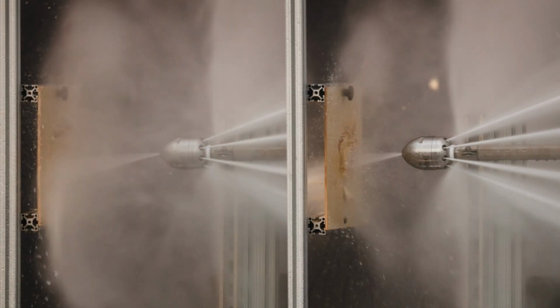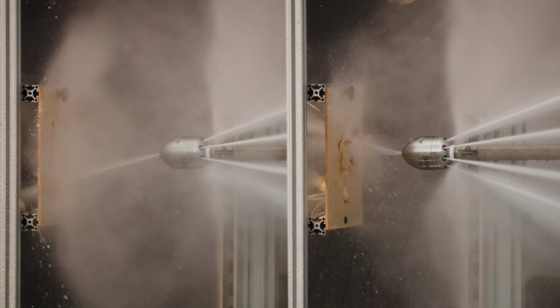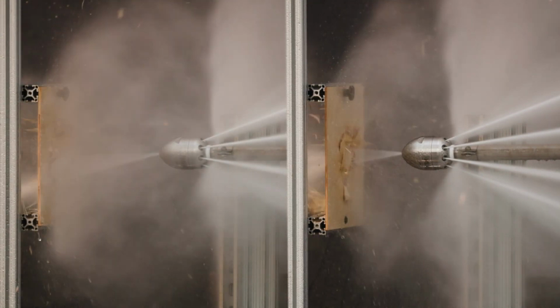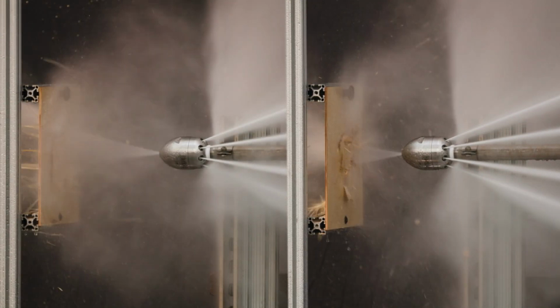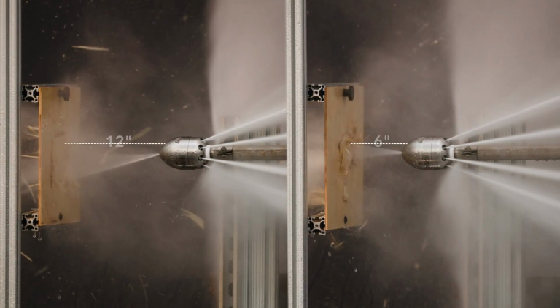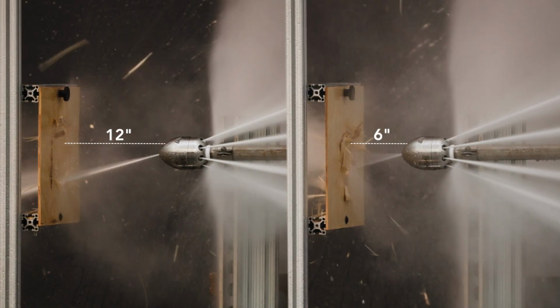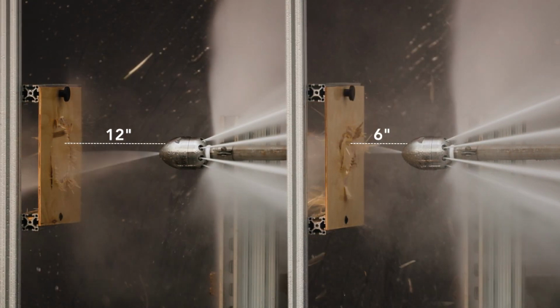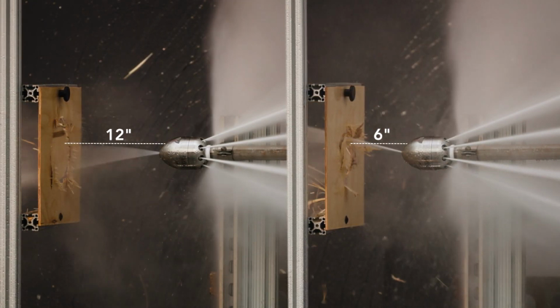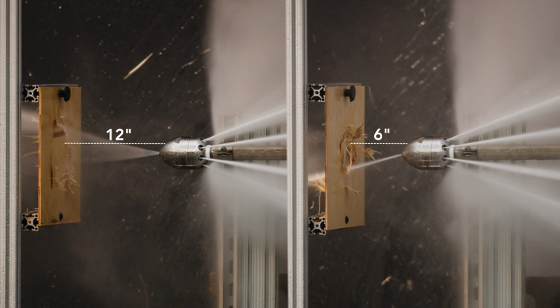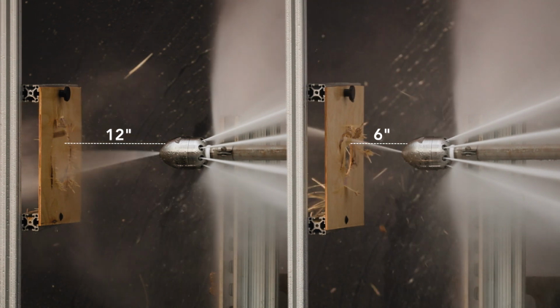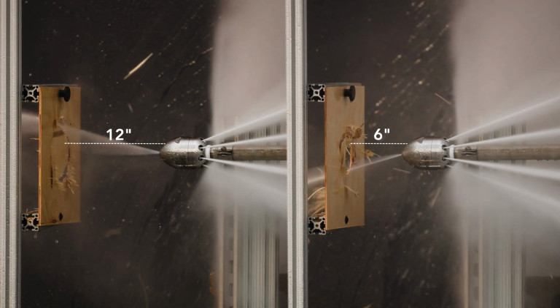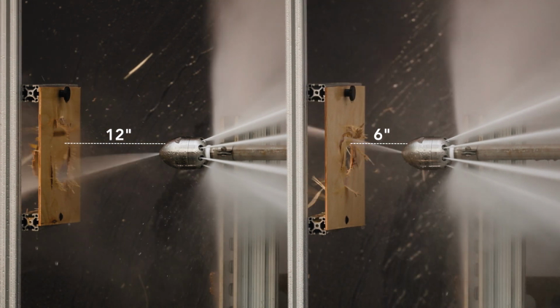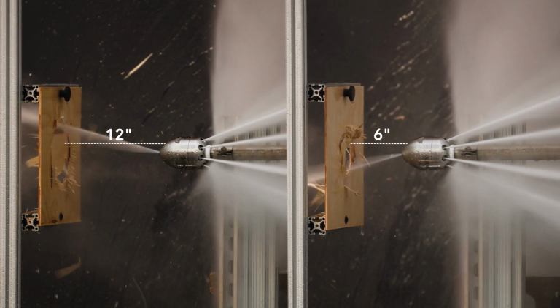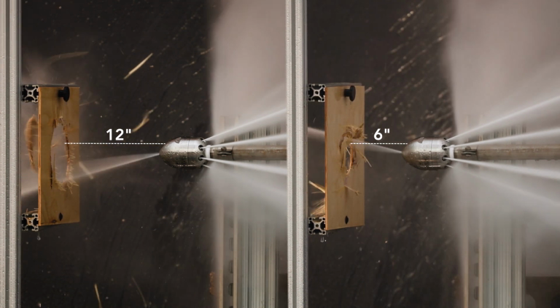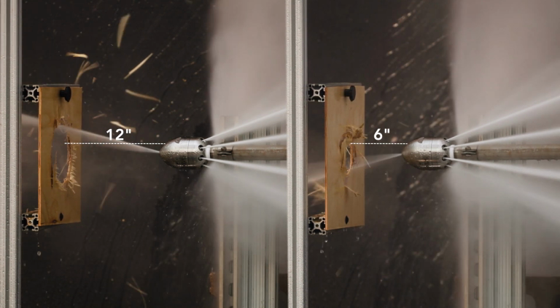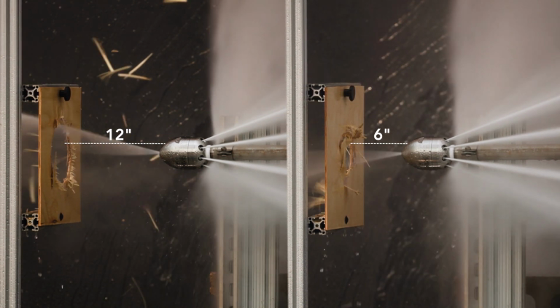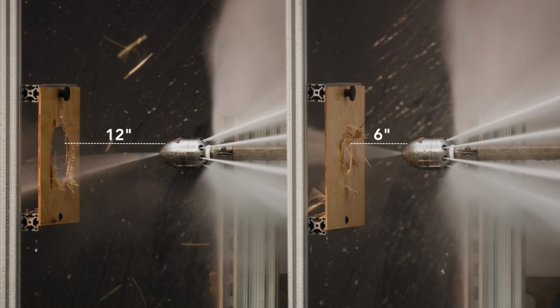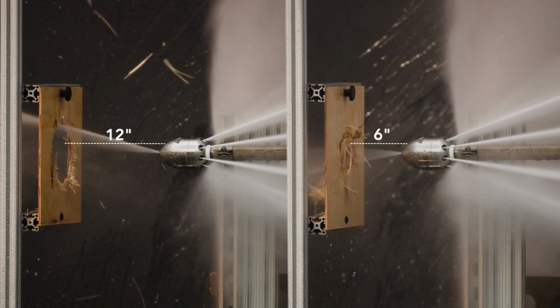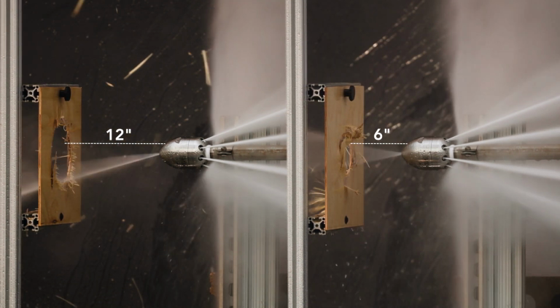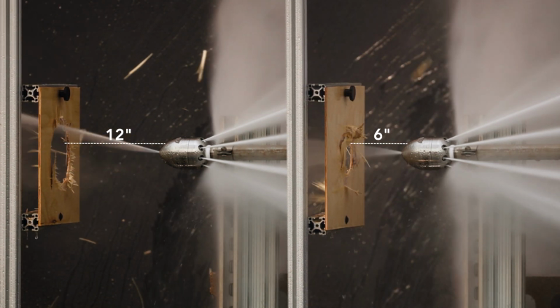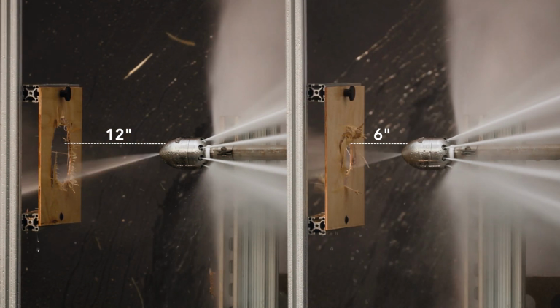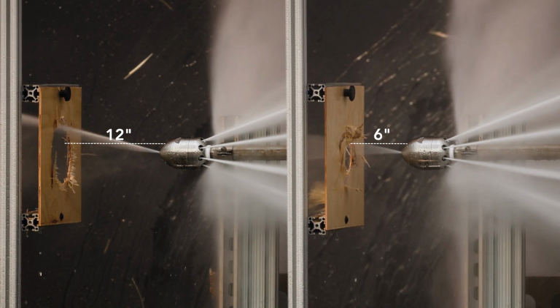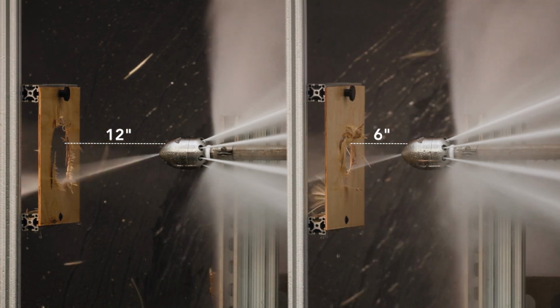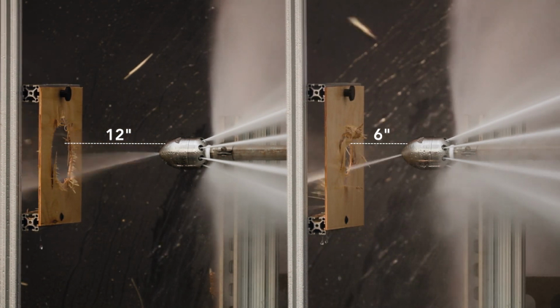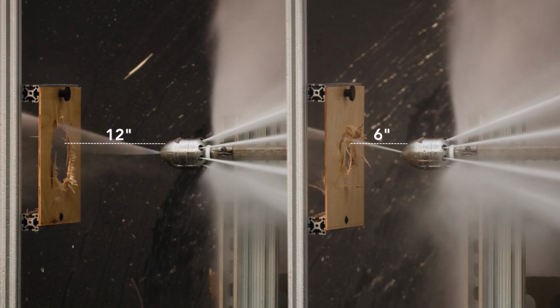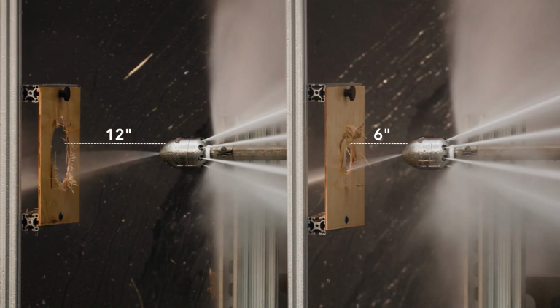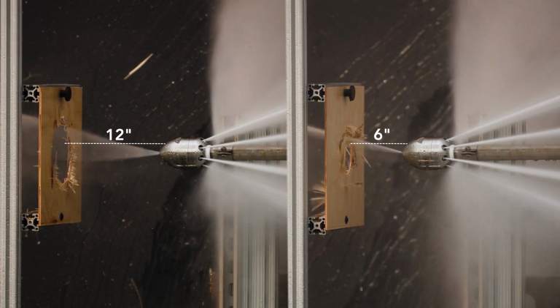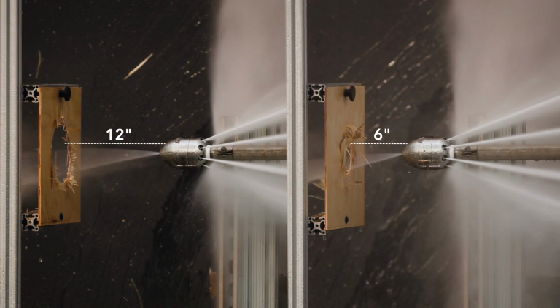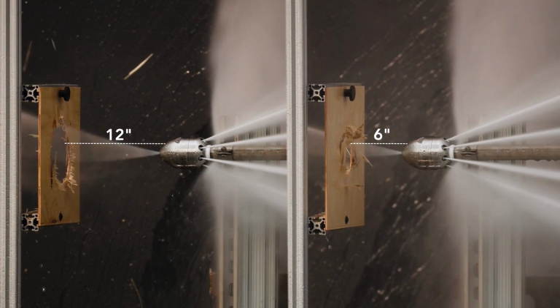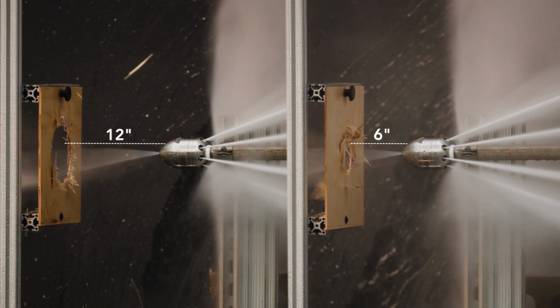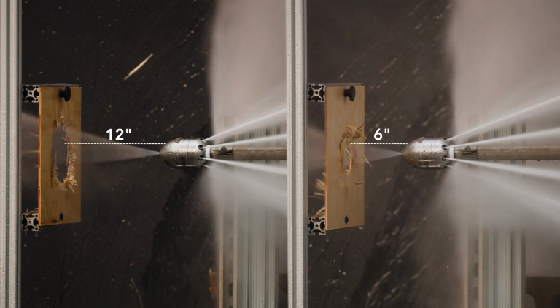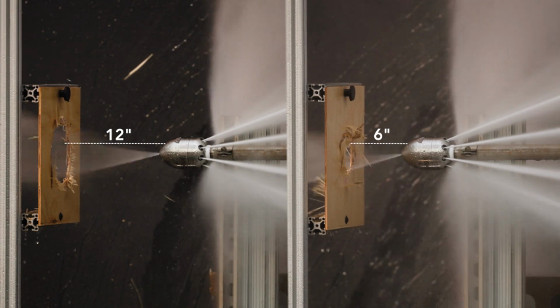The wider spray angle will allow you to be closer to the debris or the blockage being cleared. The closer you are, the higher the impact force, or impingement, the water has. The higher the impact, the faster debris can be cut or removed from the fluid path.